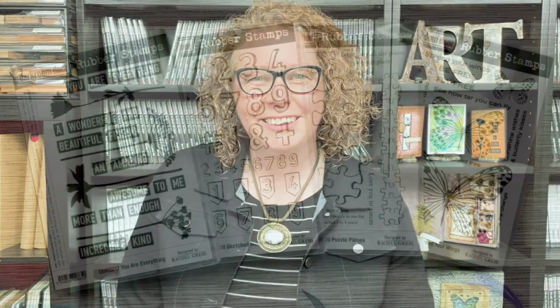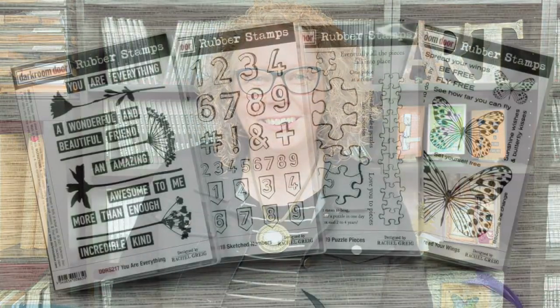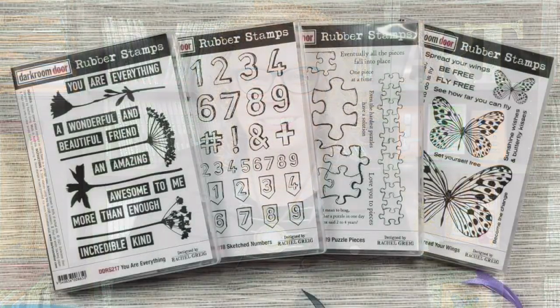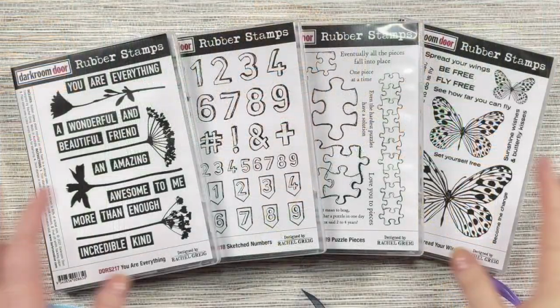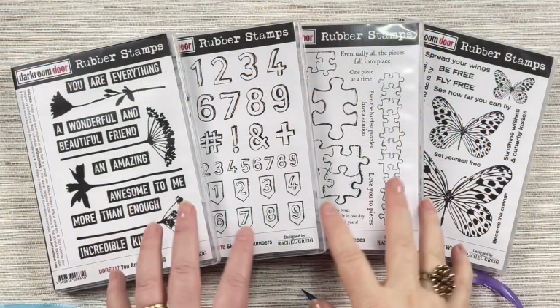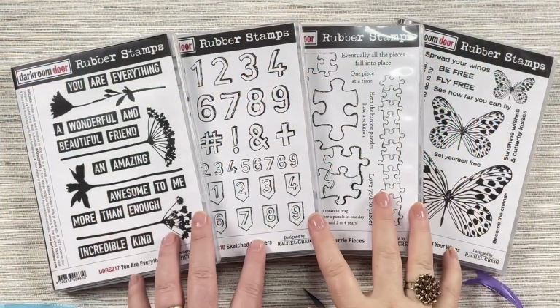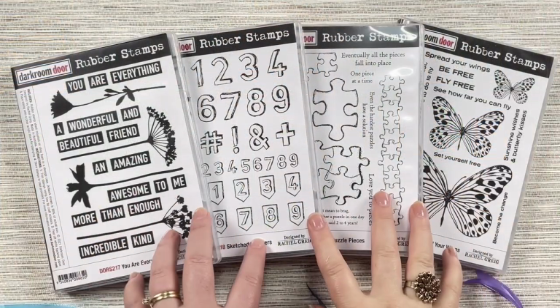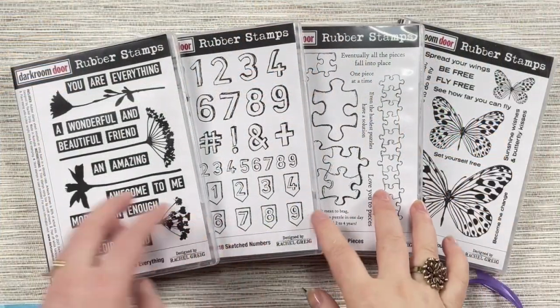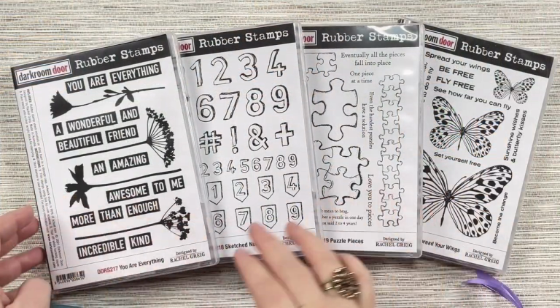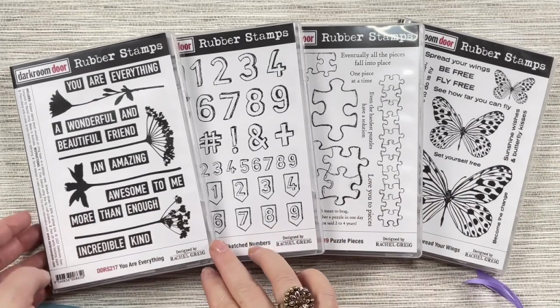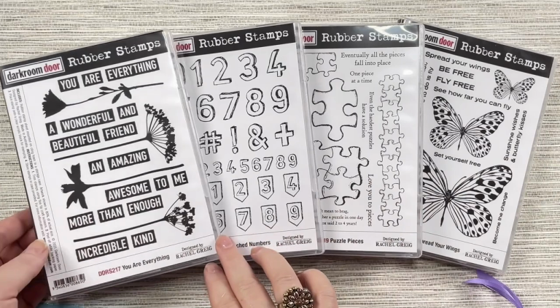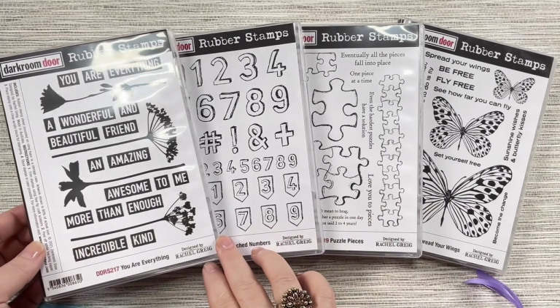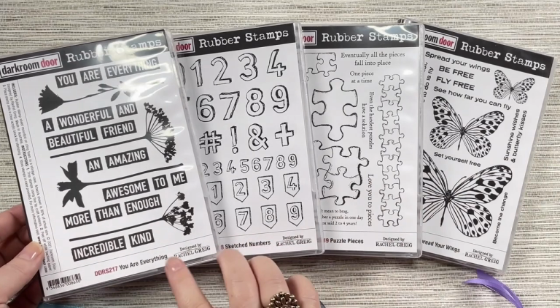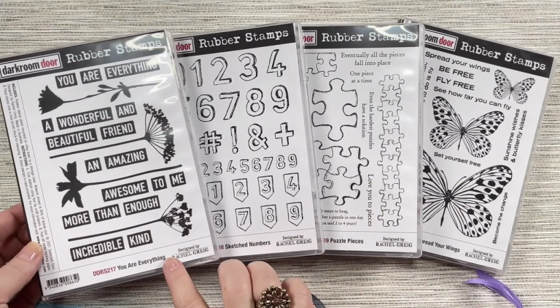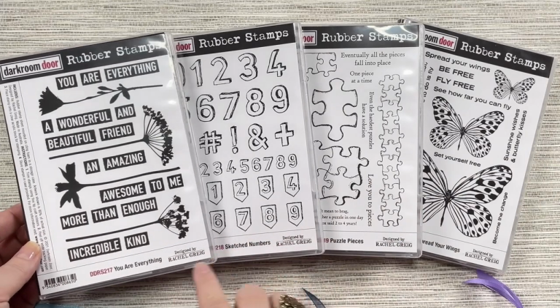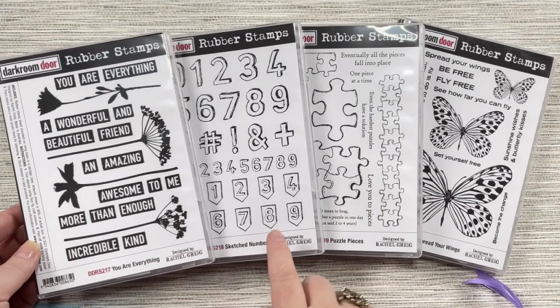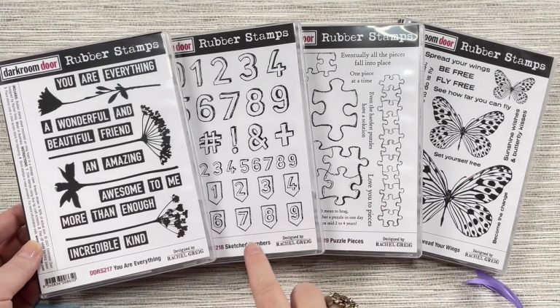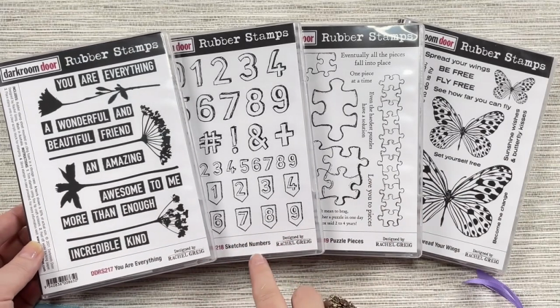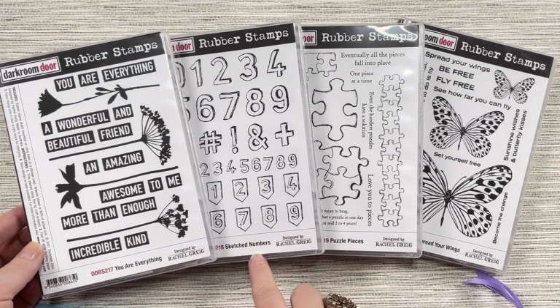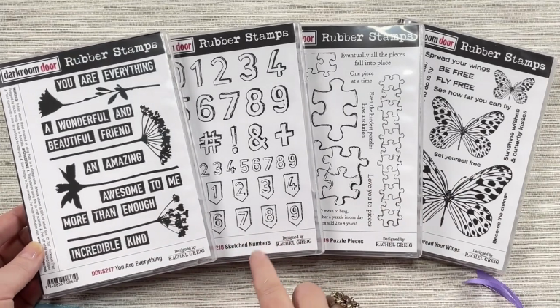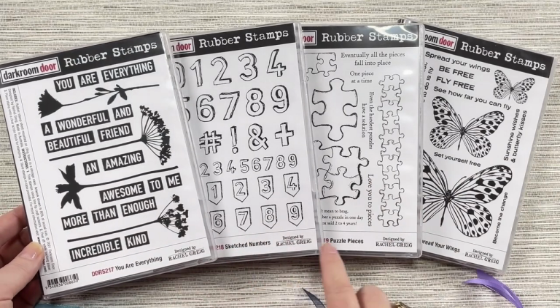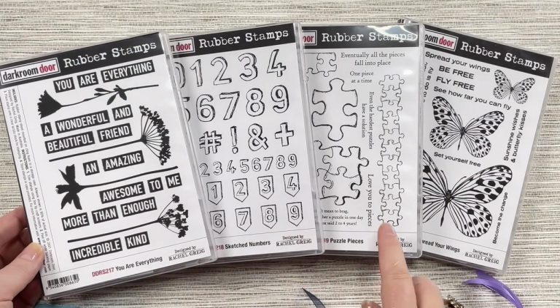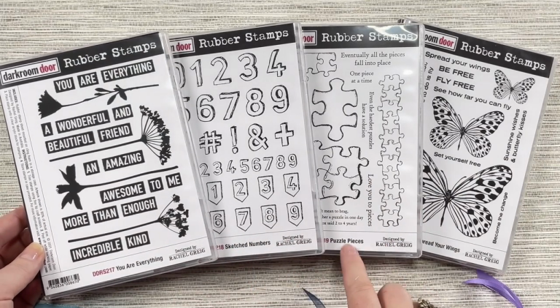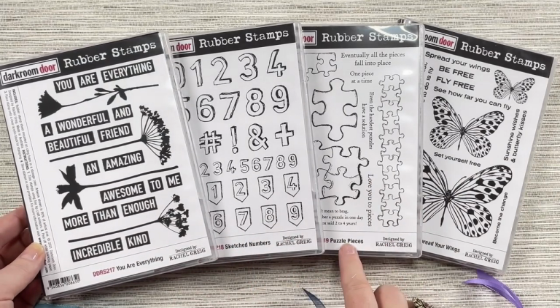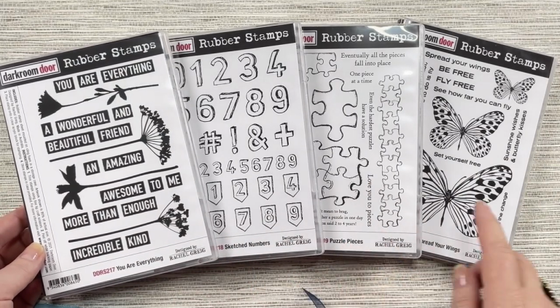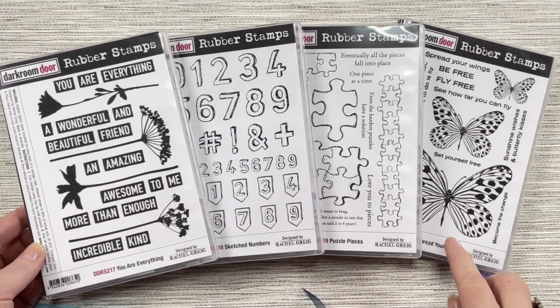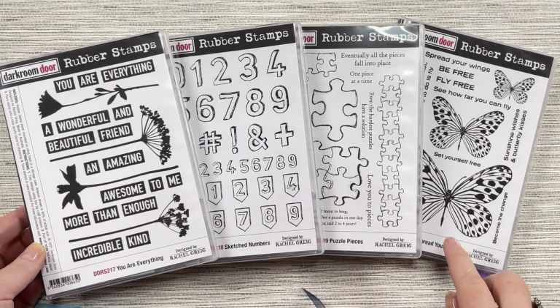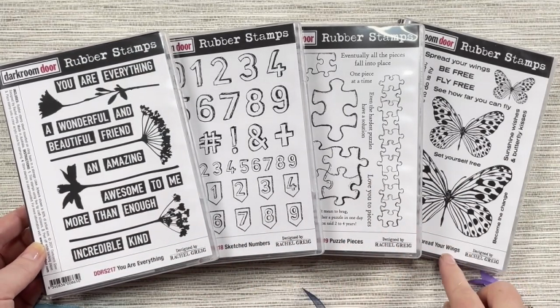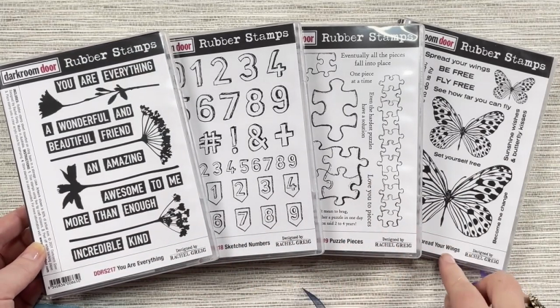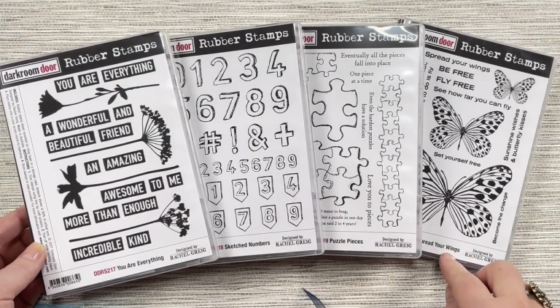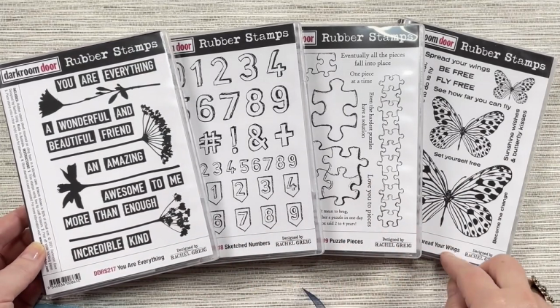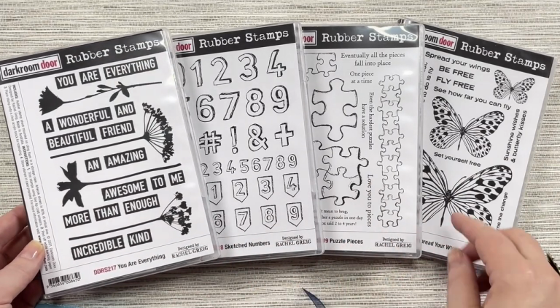Here are our four new stamp sets. We've got You Are Everything, Sketch Numbers, Puzzle Pieces, and Spread Your Wings.